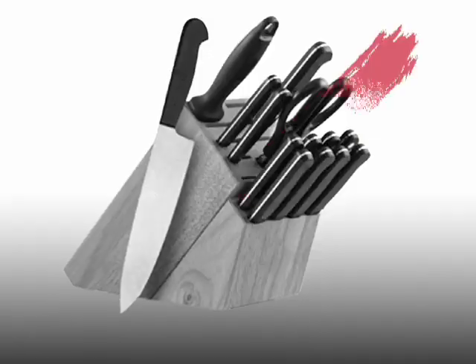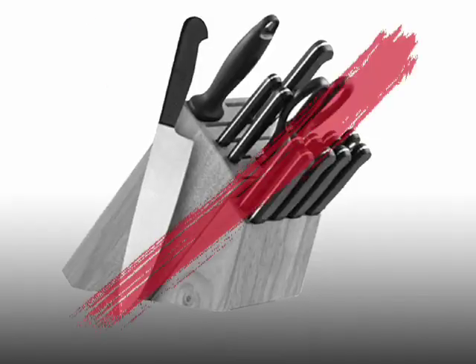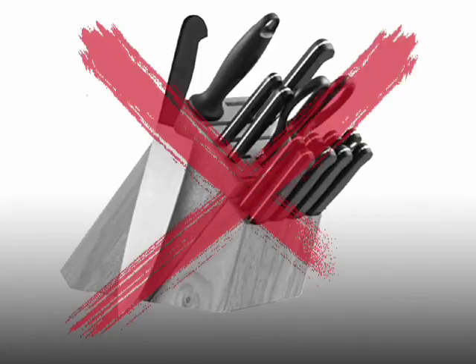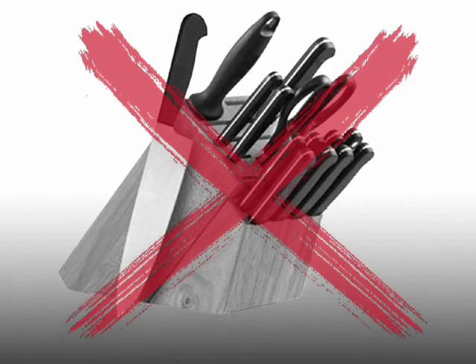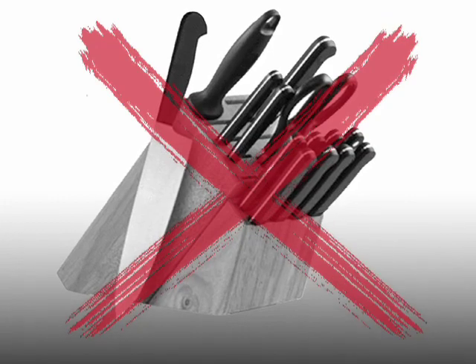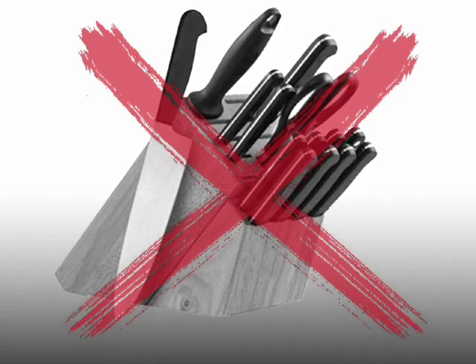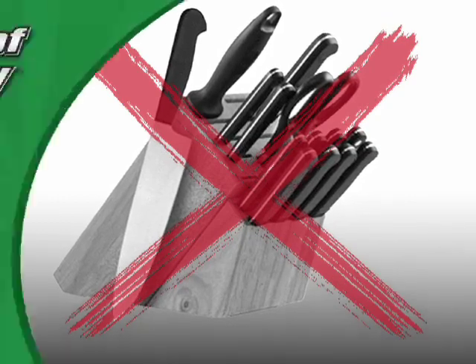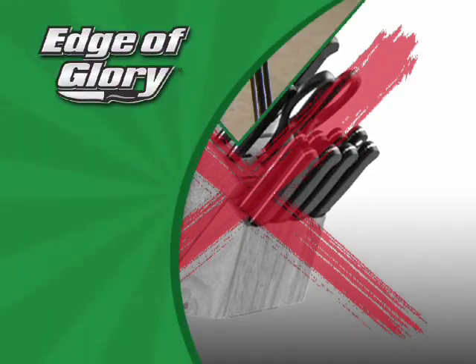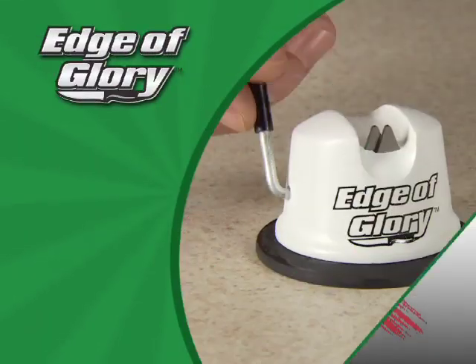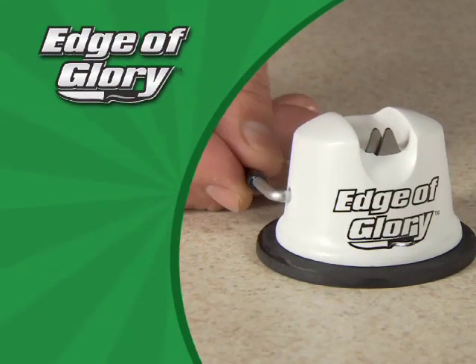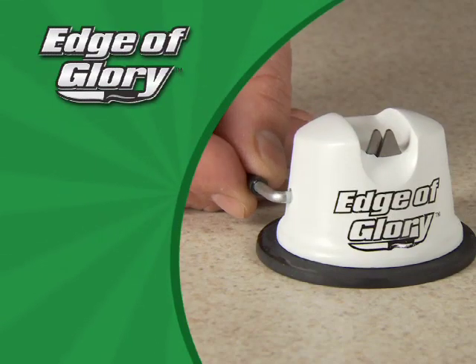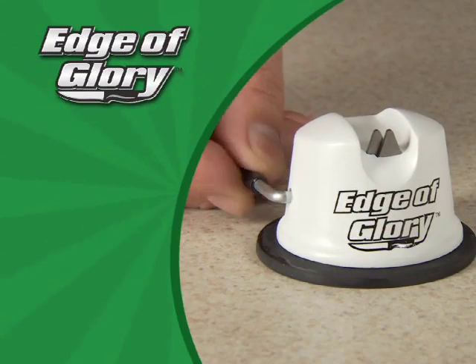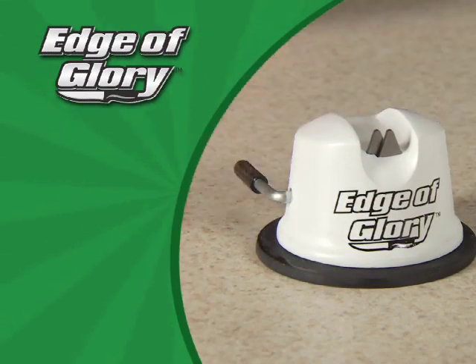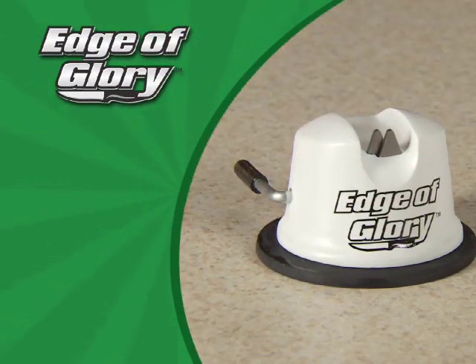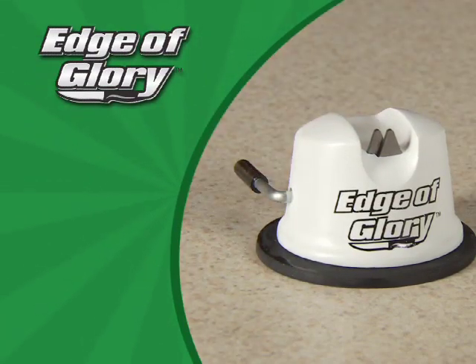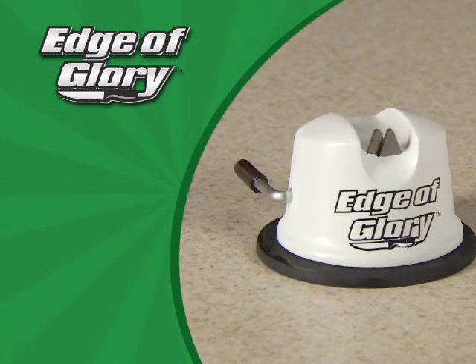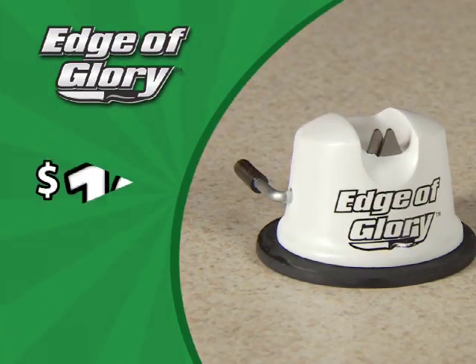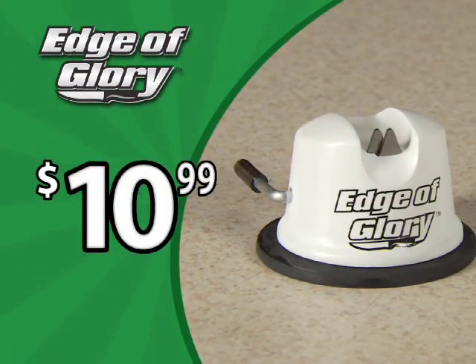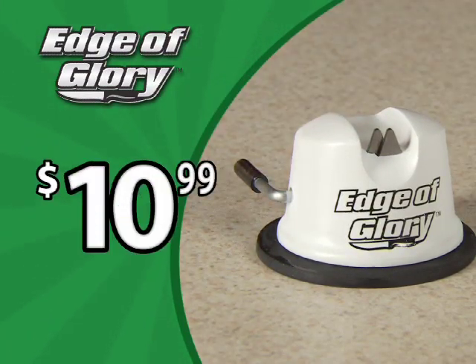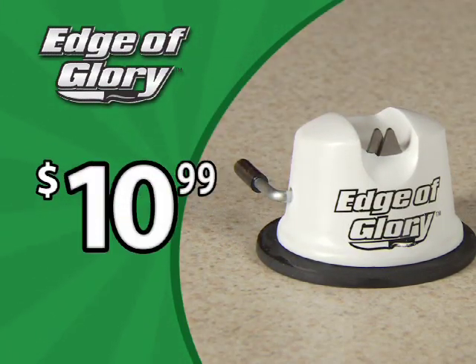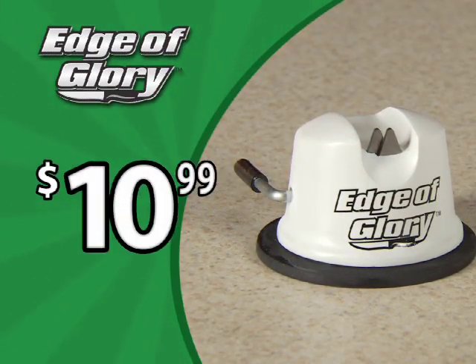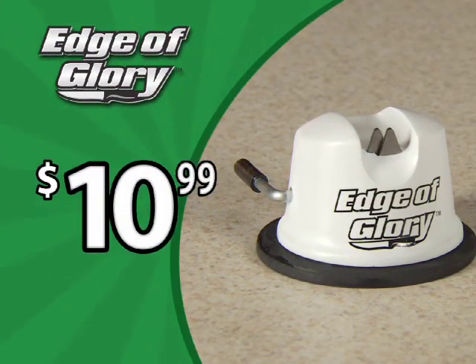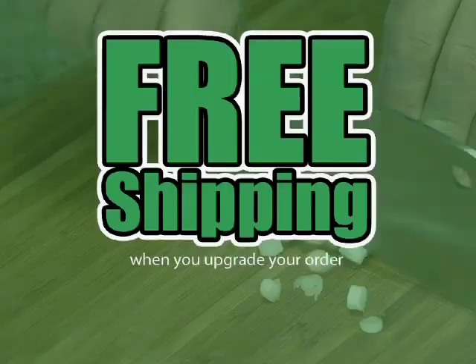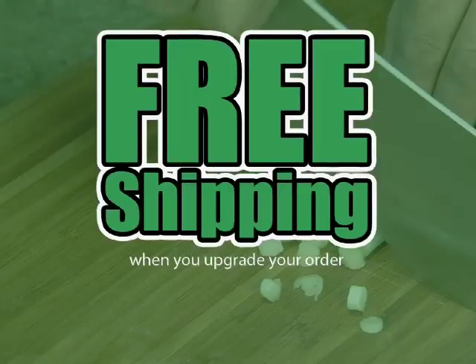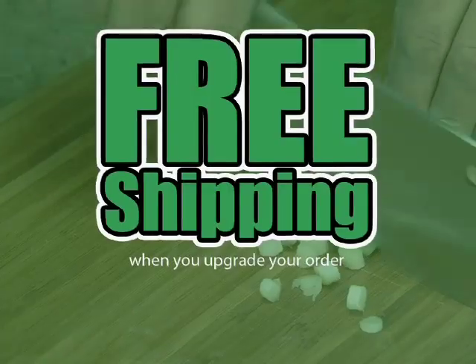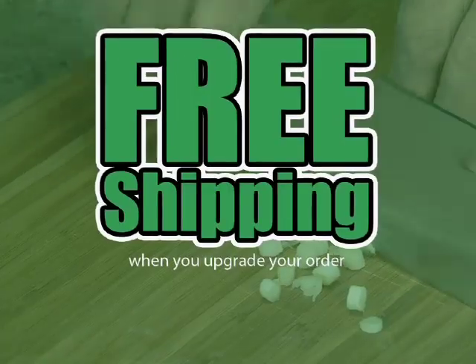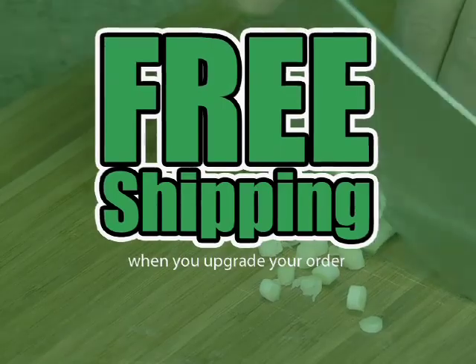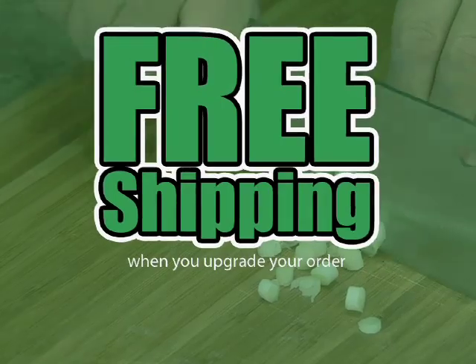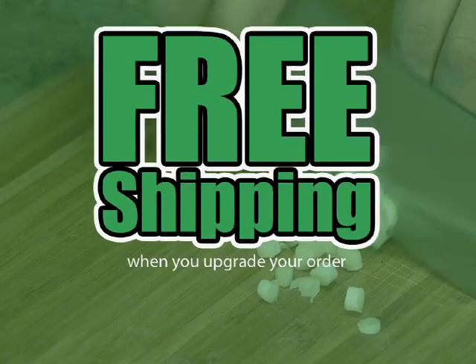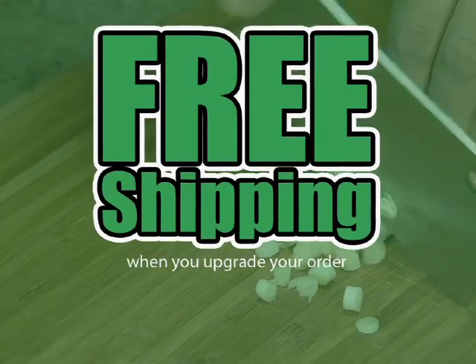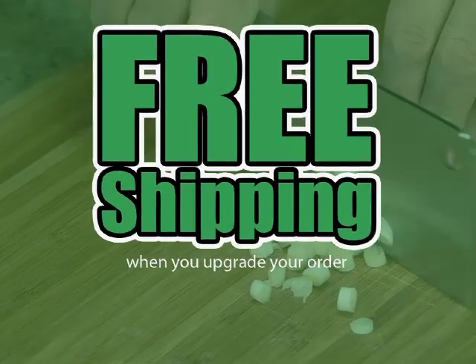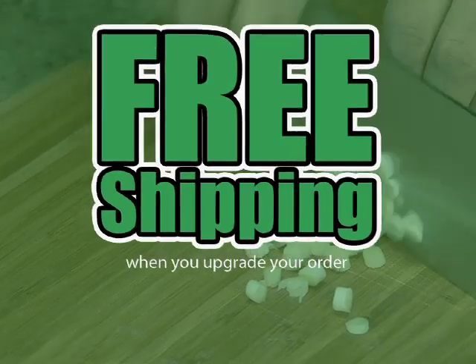So don't spend a bundle on new knives when you can get the Edge of Glory for just $10.99. Order now and find out about free shipping.